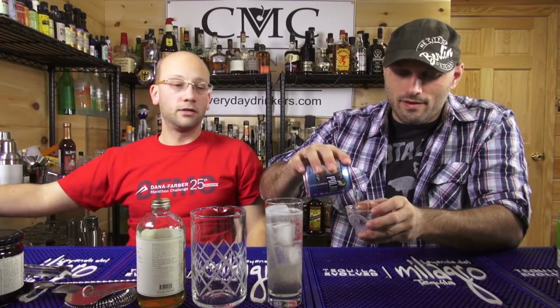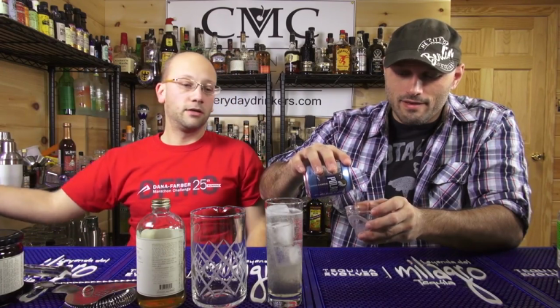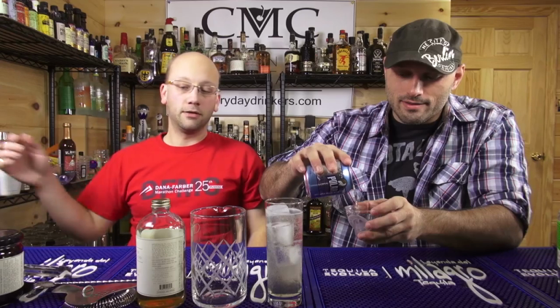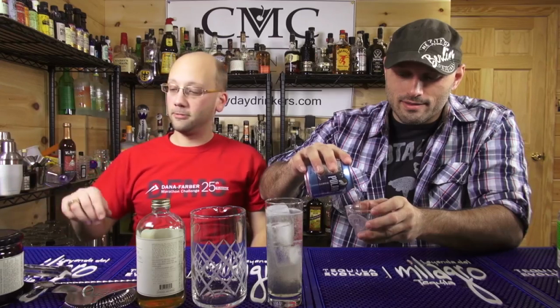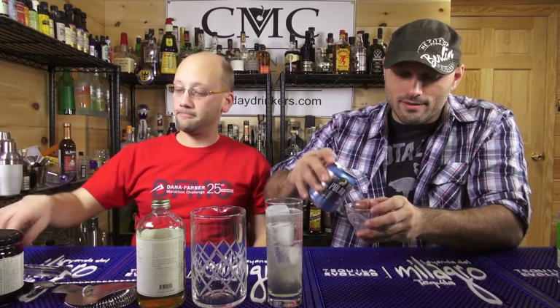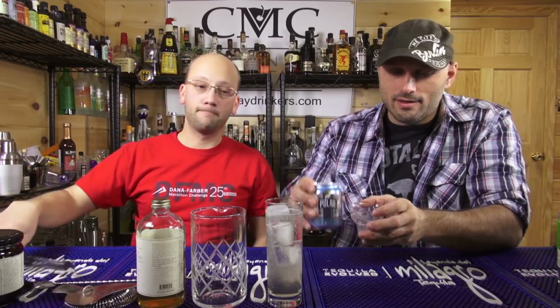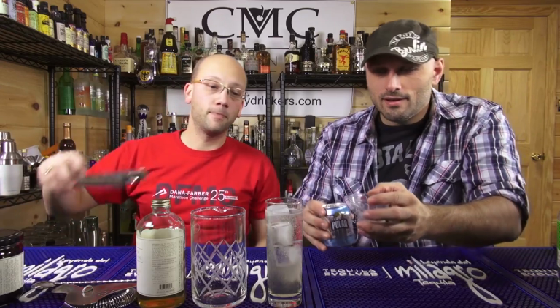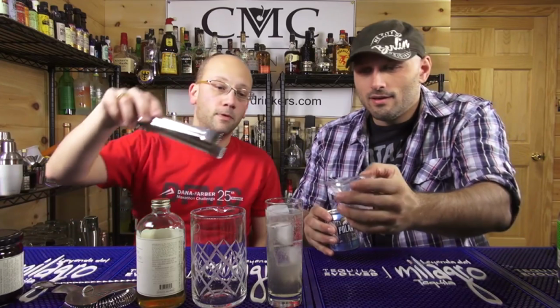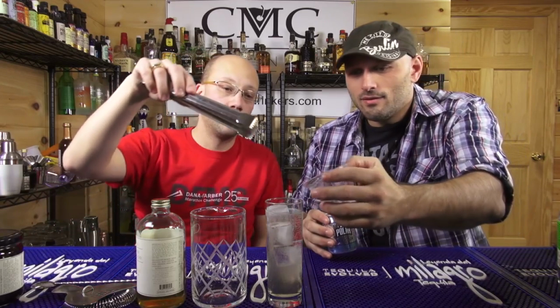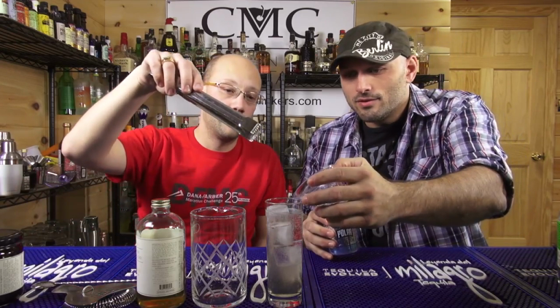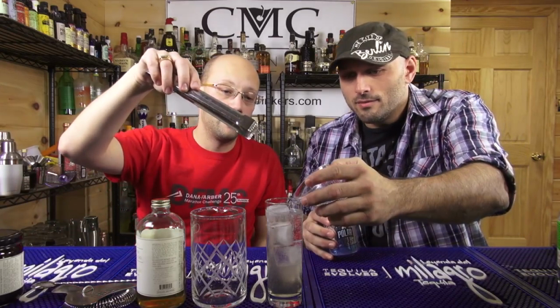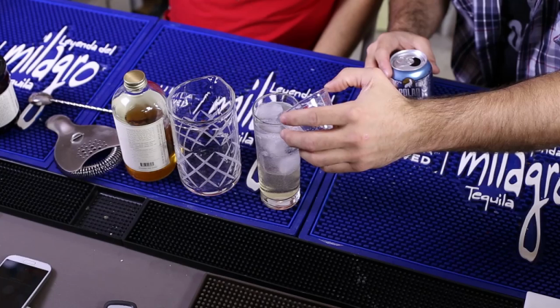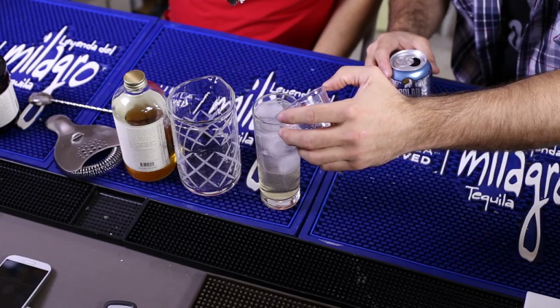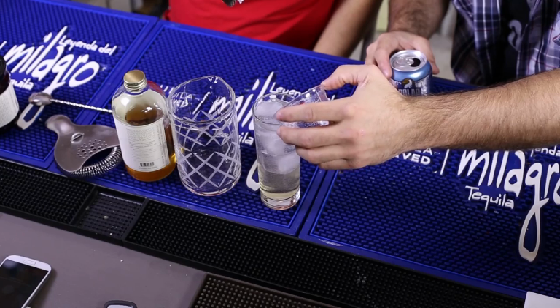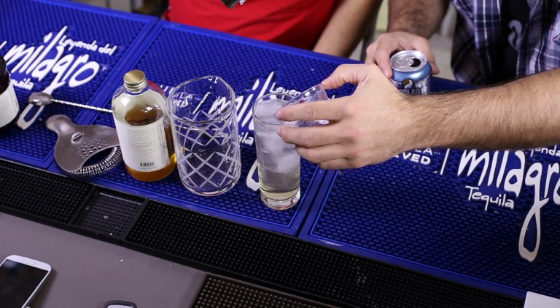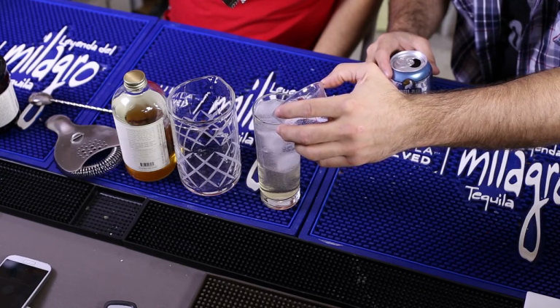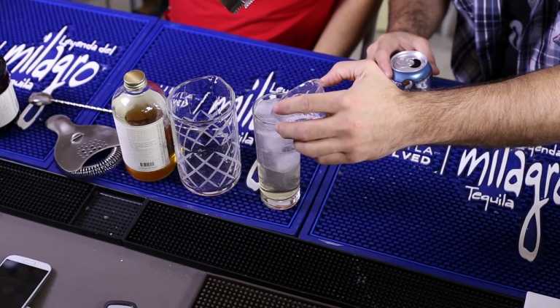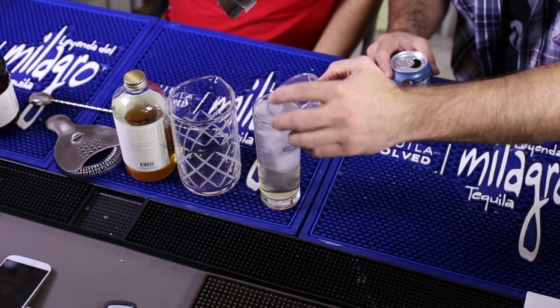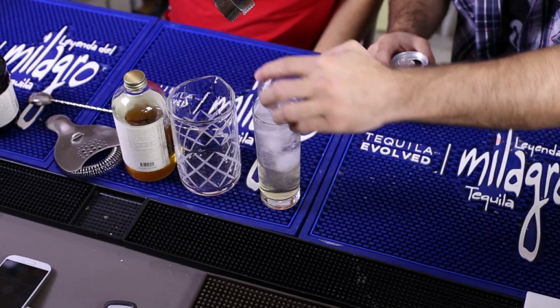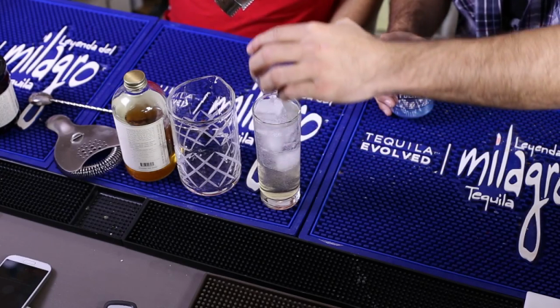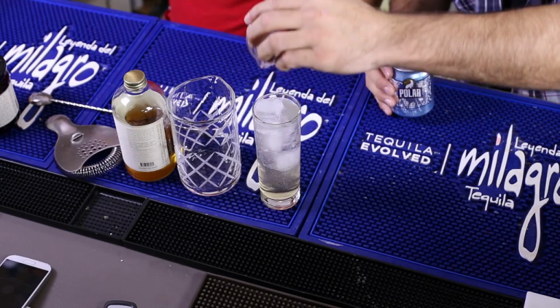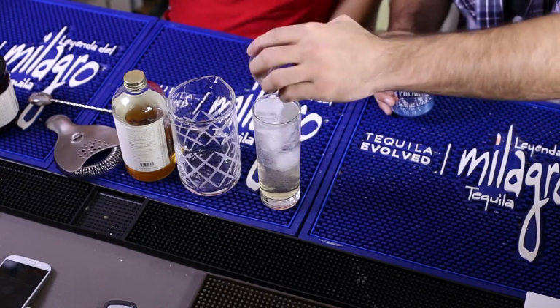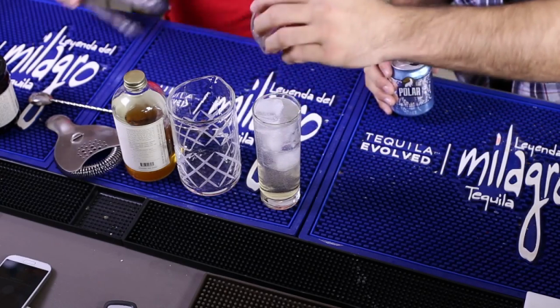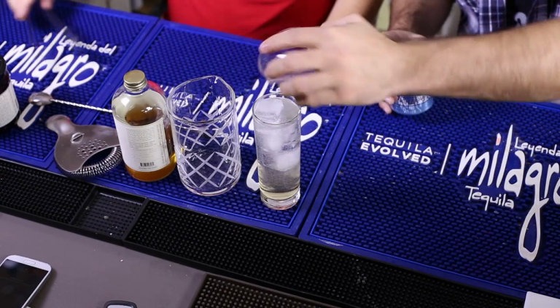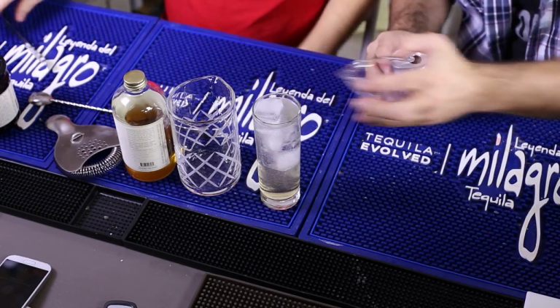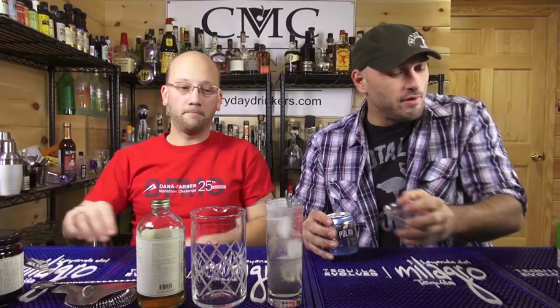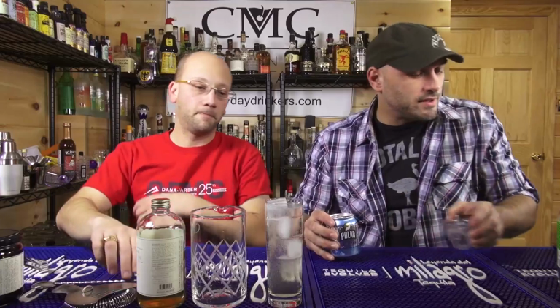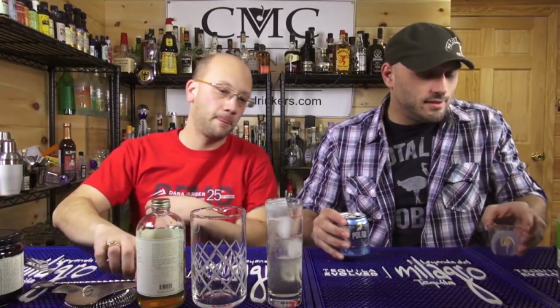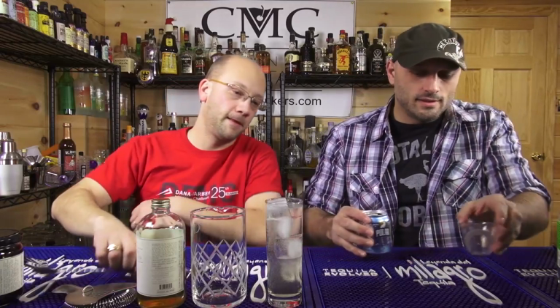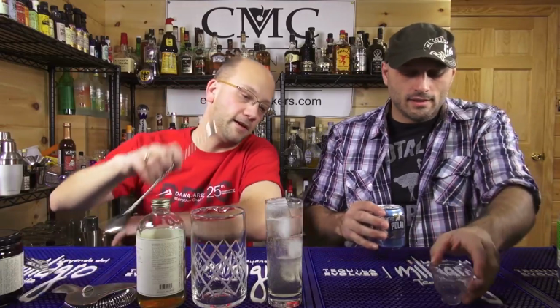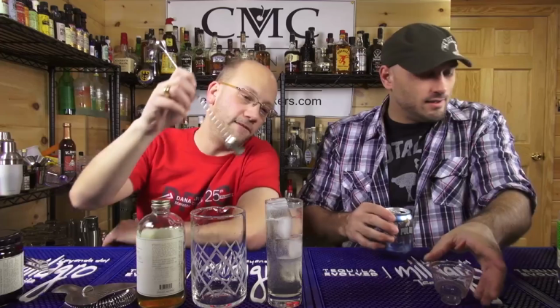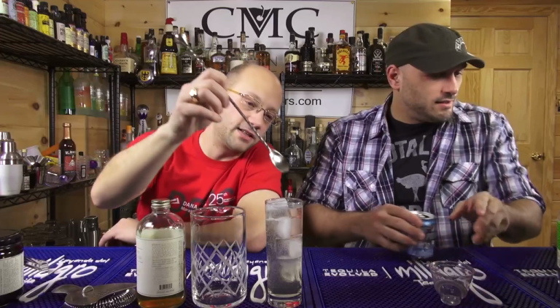Five ounces — I'm trying to be as accurate as possible. All right, it fits. Perfect.